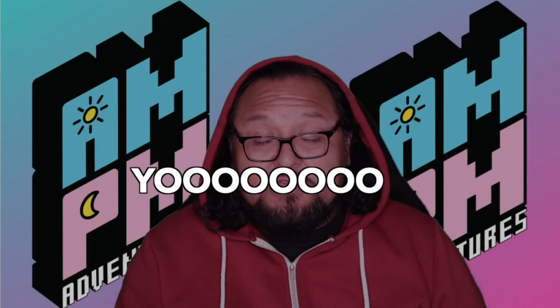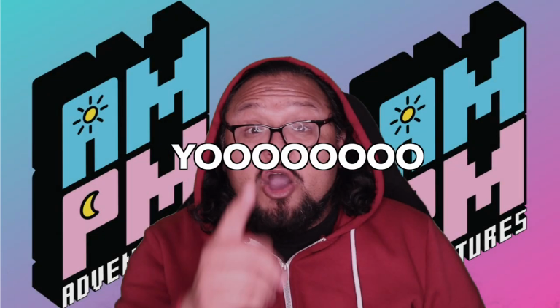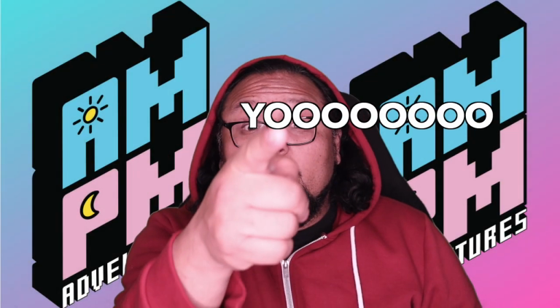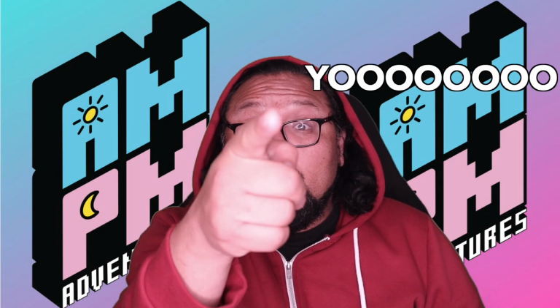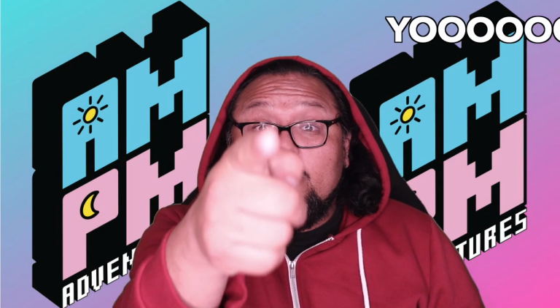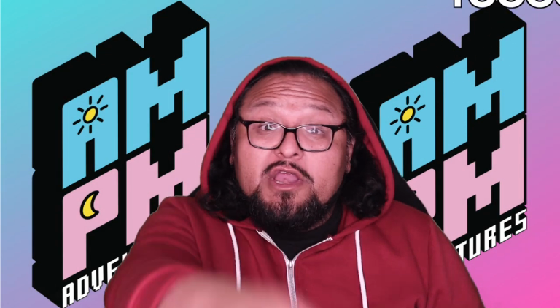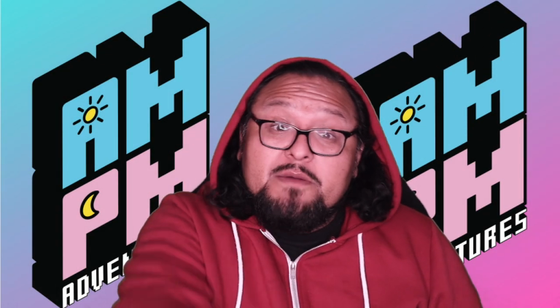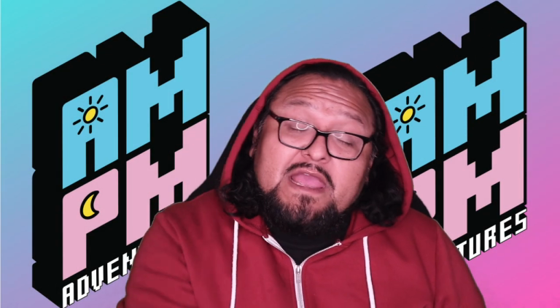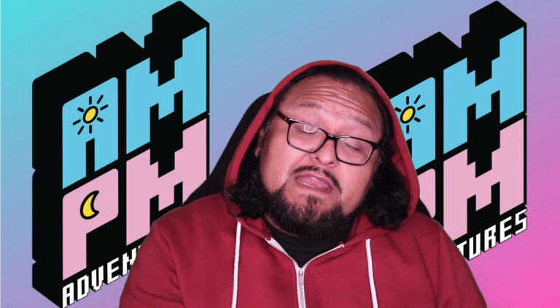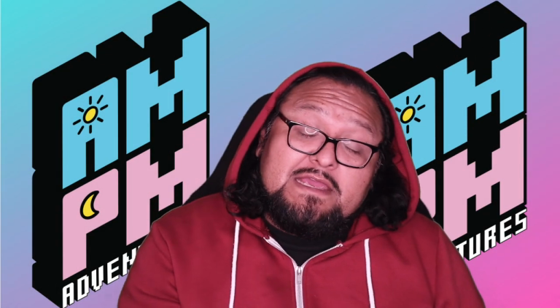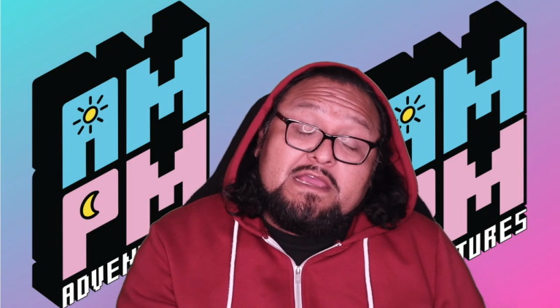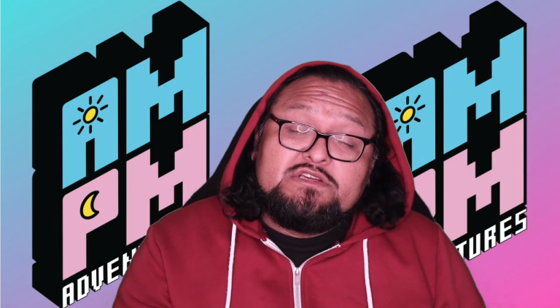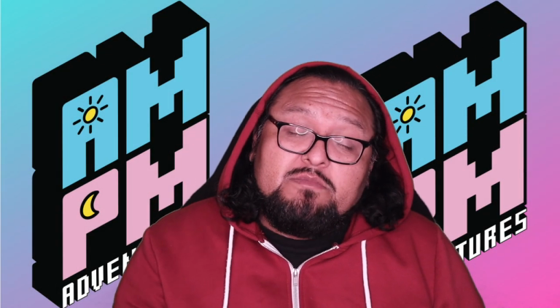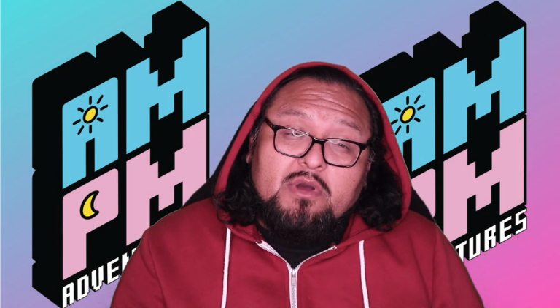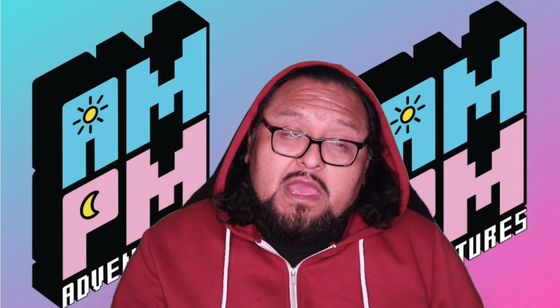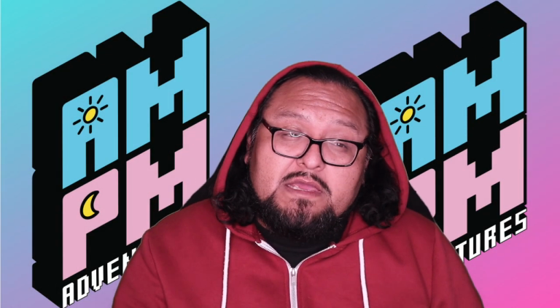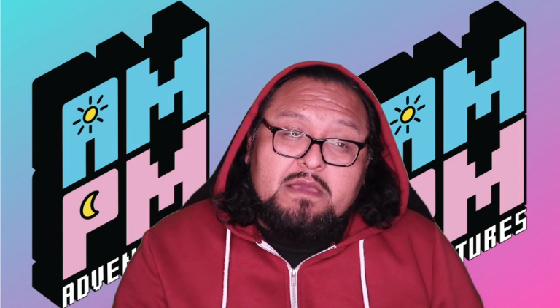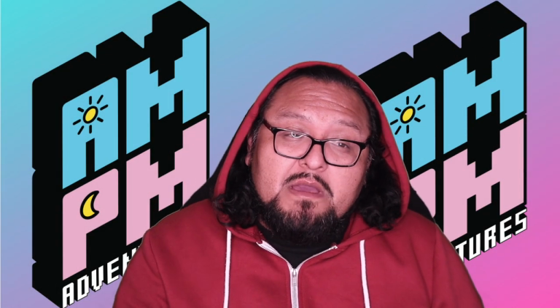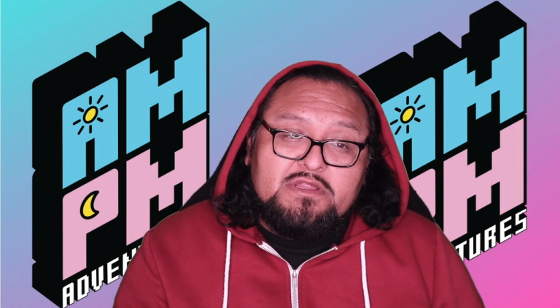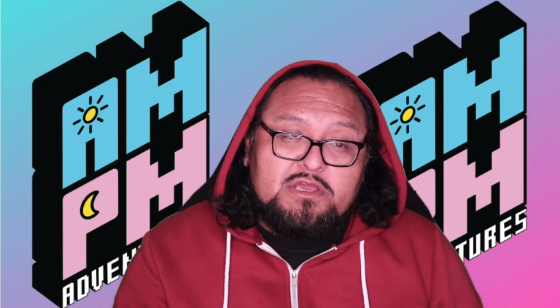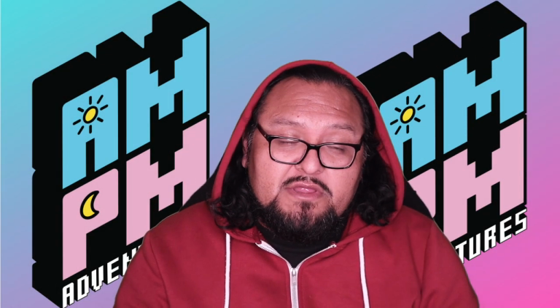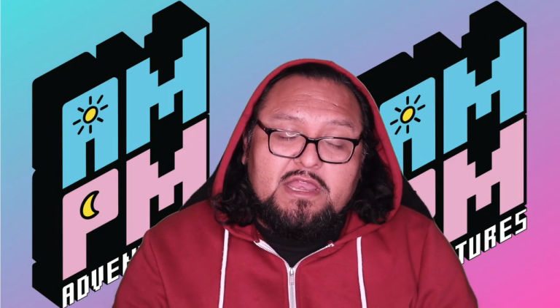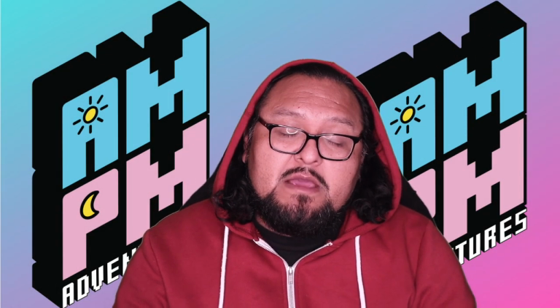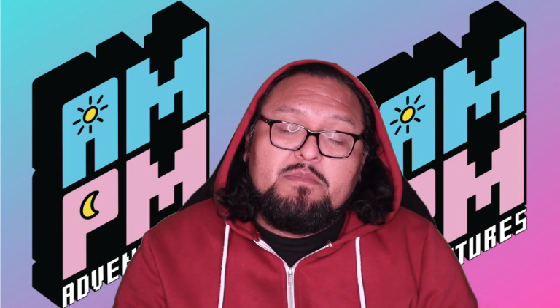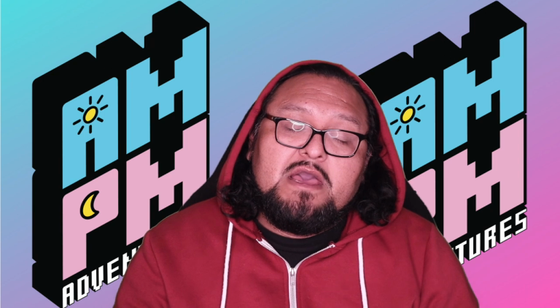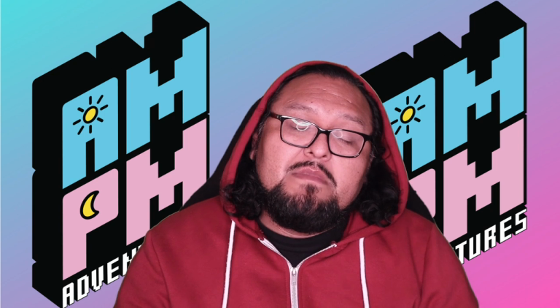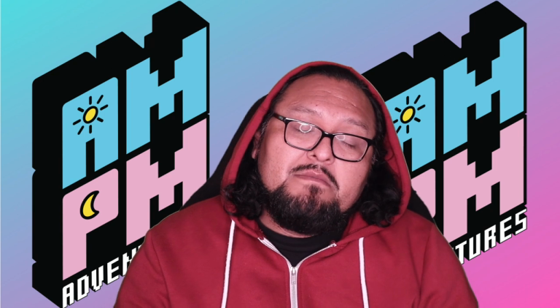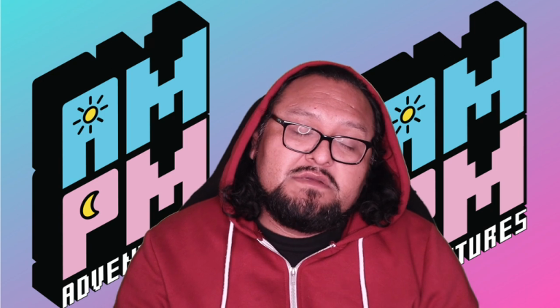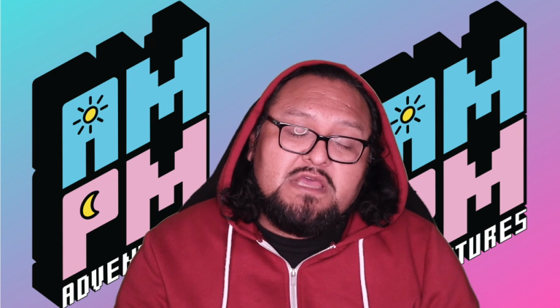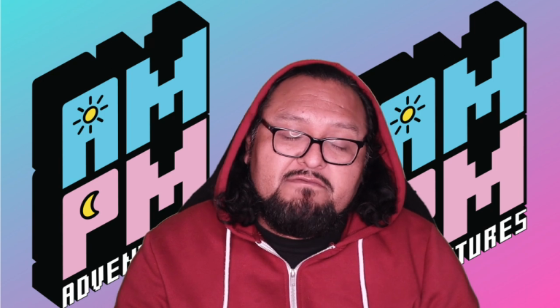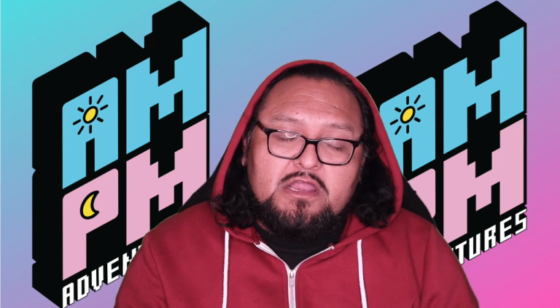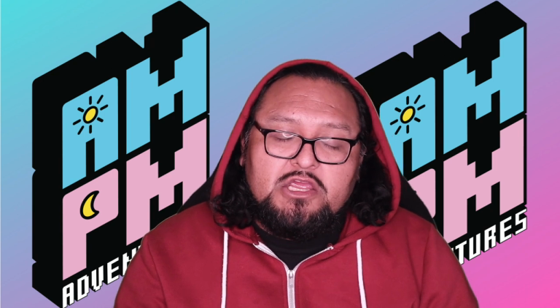Yo, what up? Day and night gang. It's your boy A.M. coming to you with an AM PM Unboxing video.